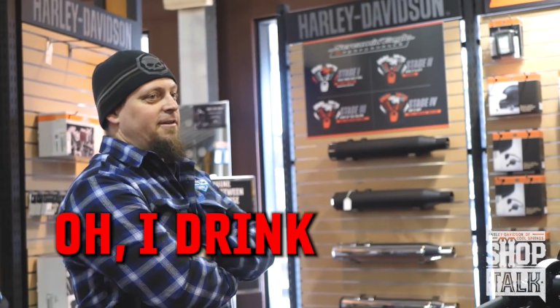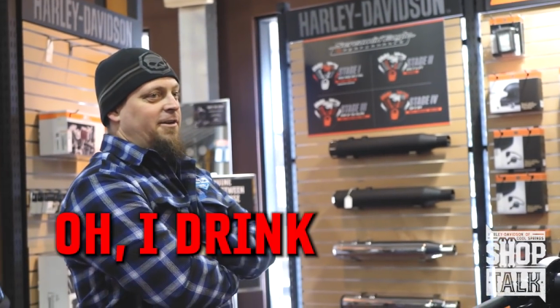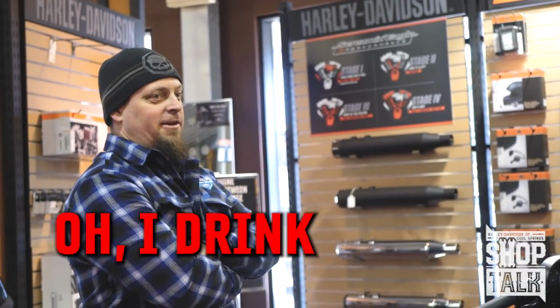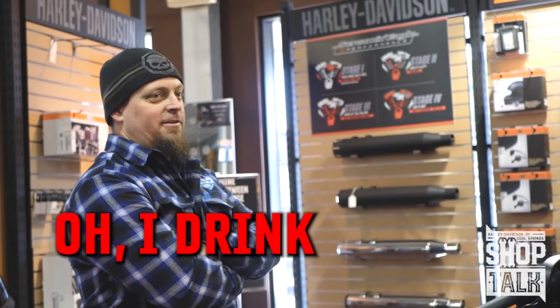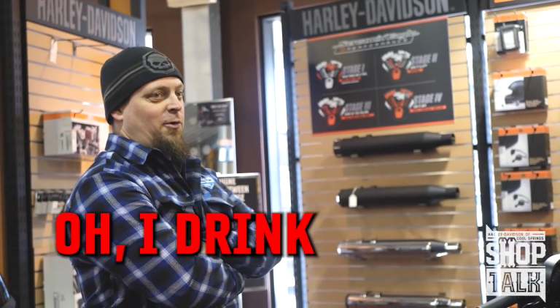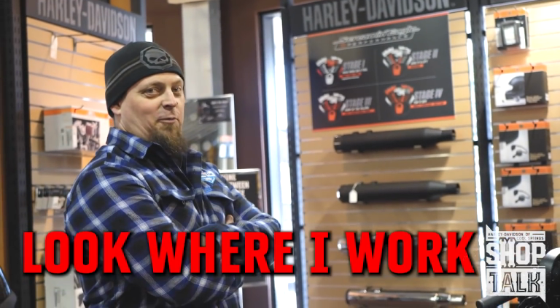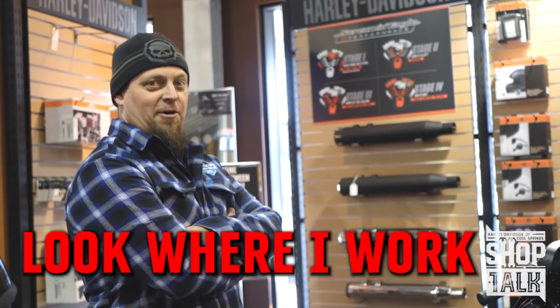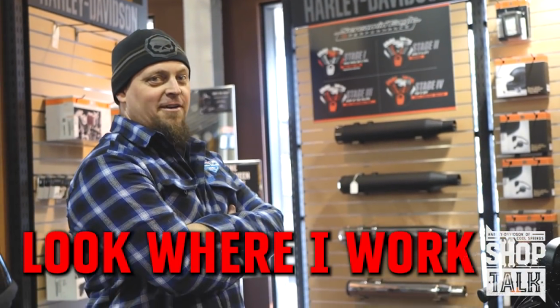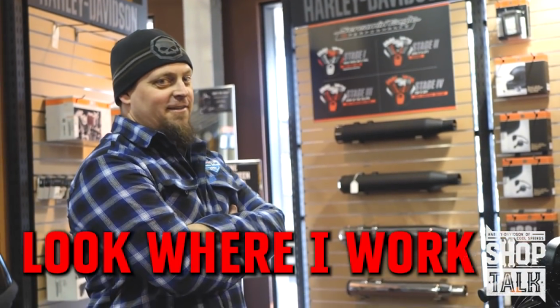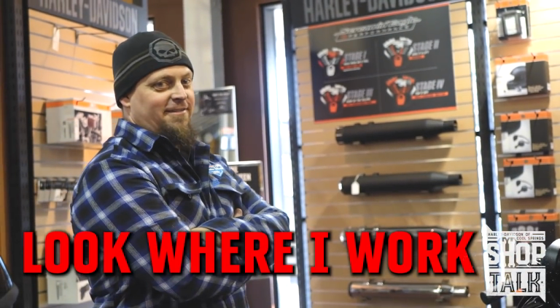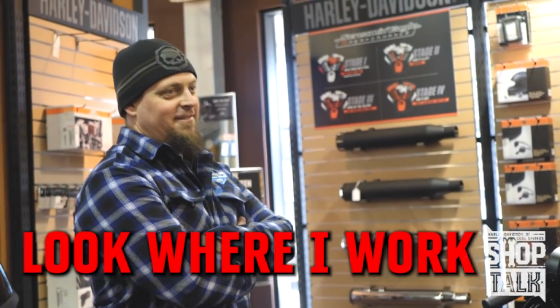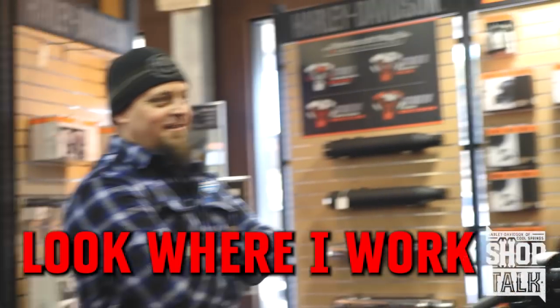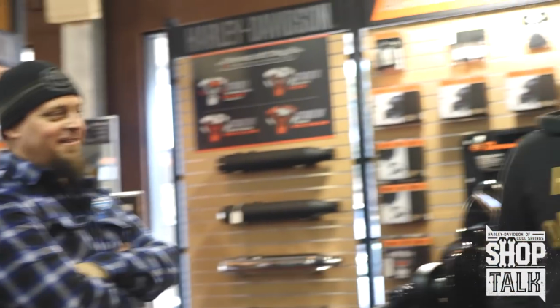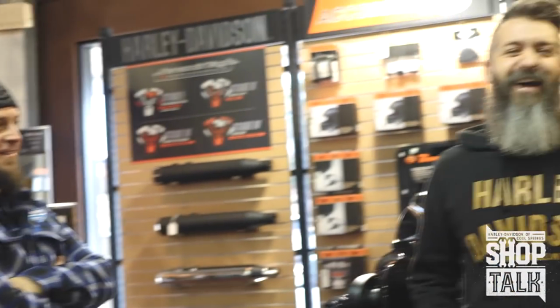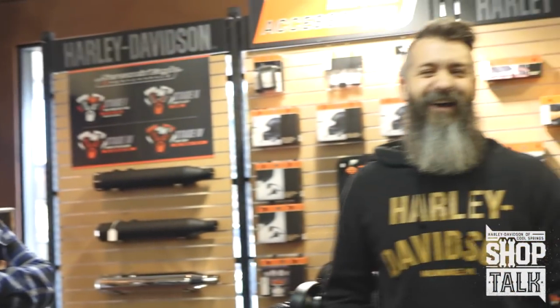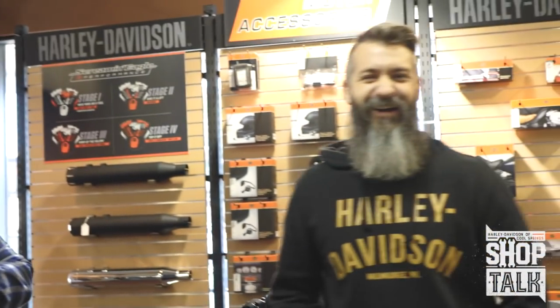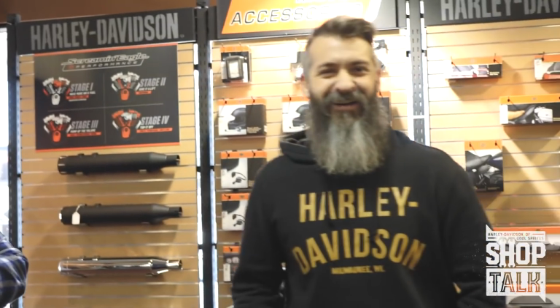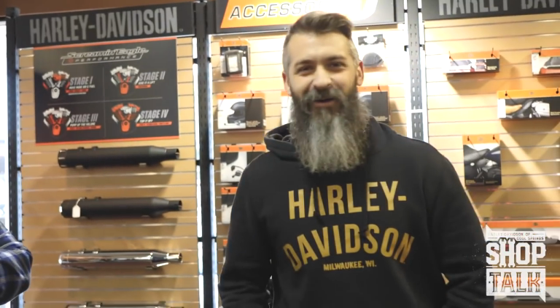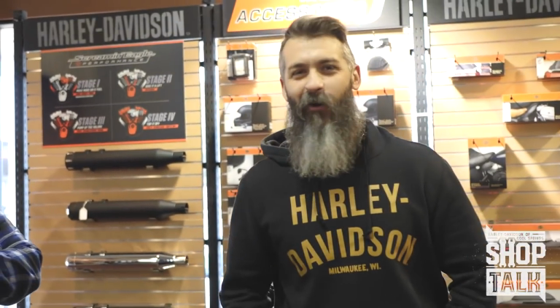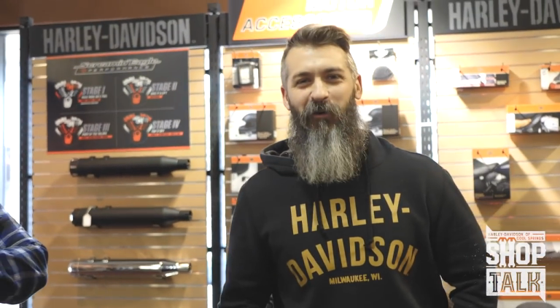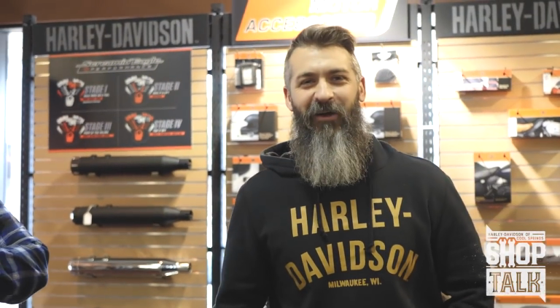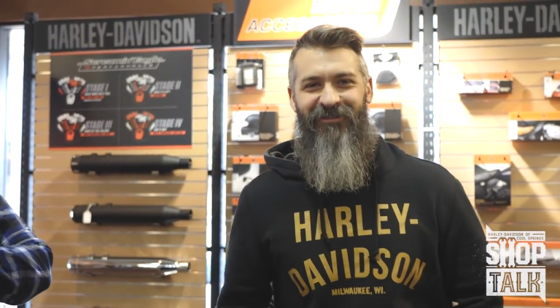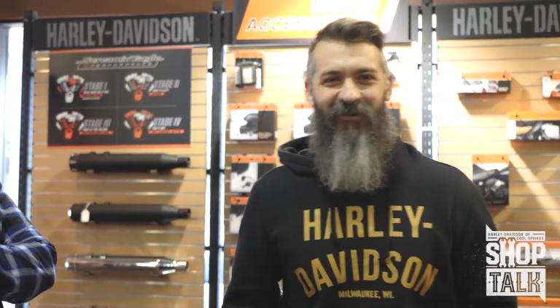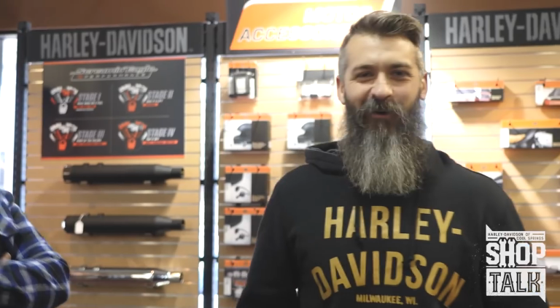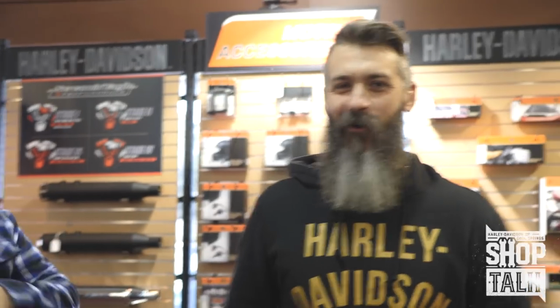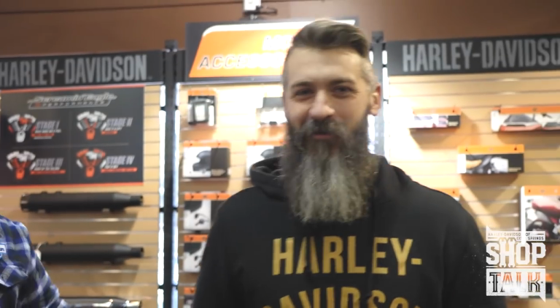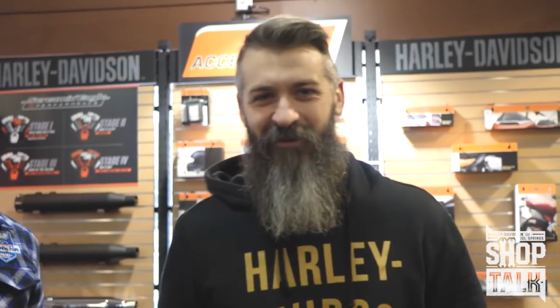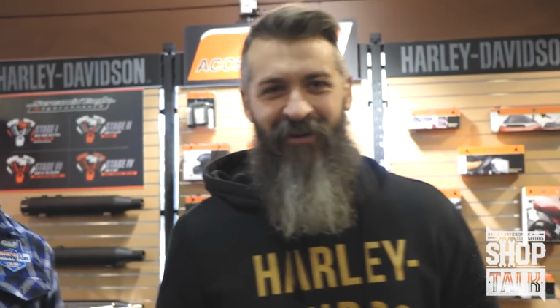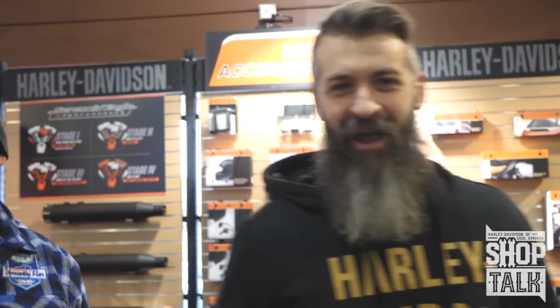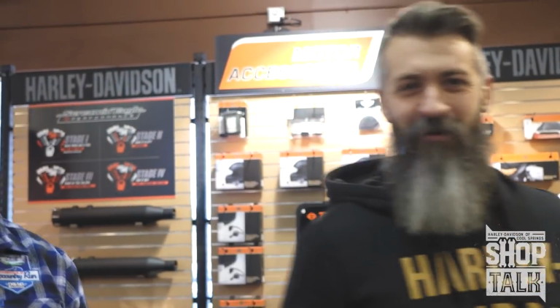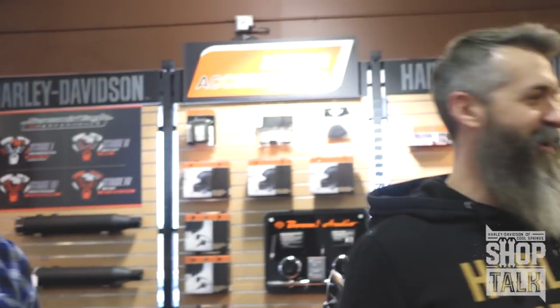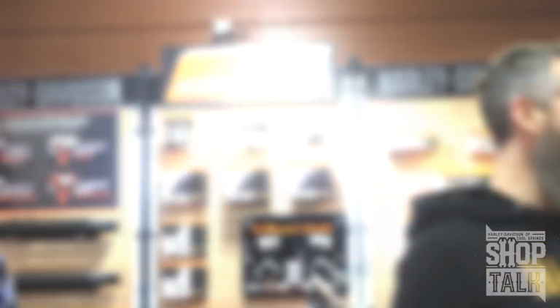Look where I work. Horrible place to work. Horrible. Hate my job.